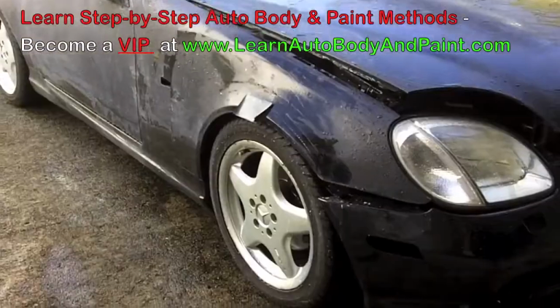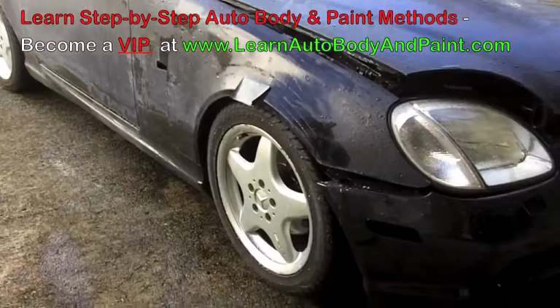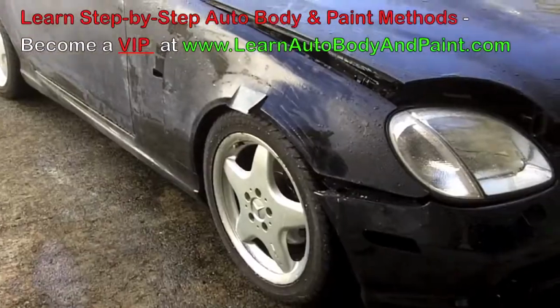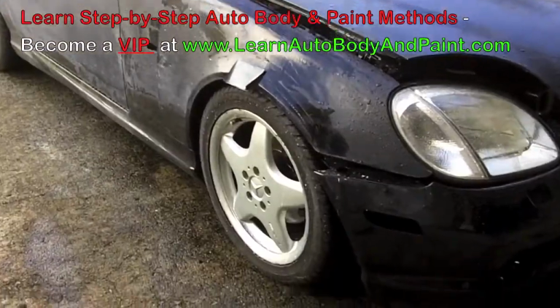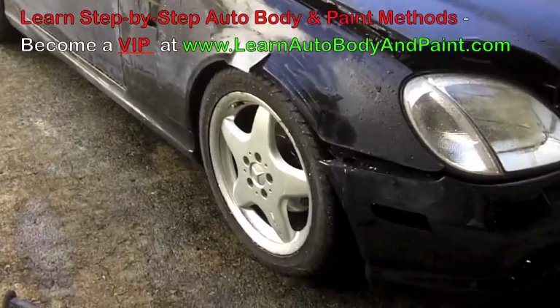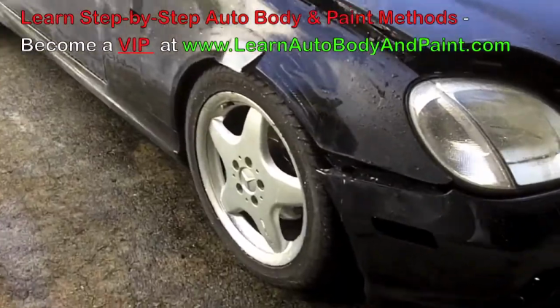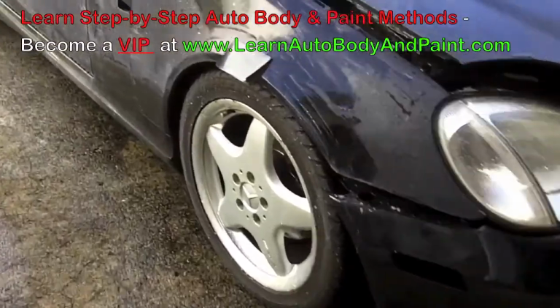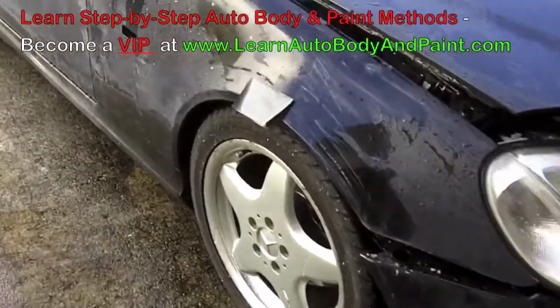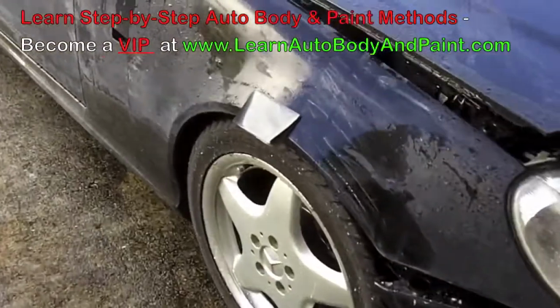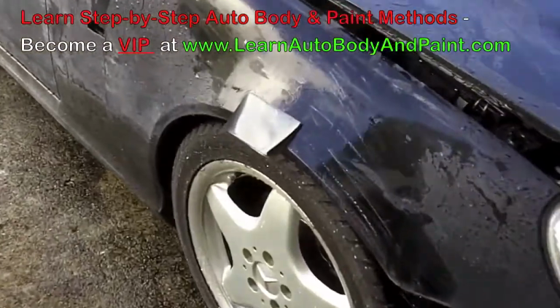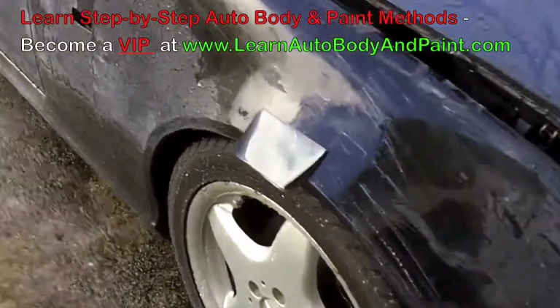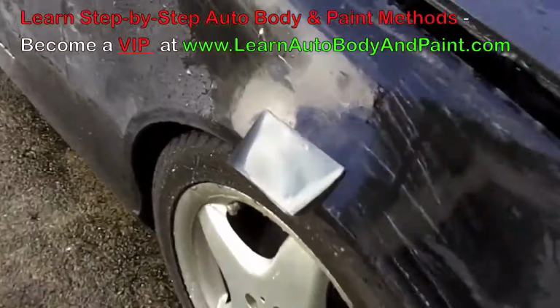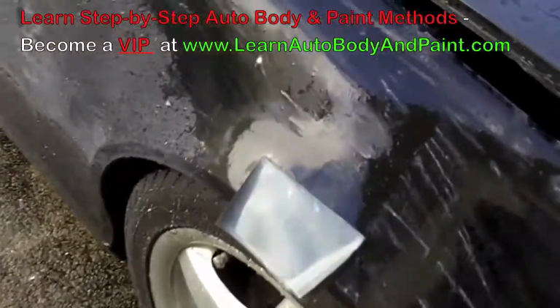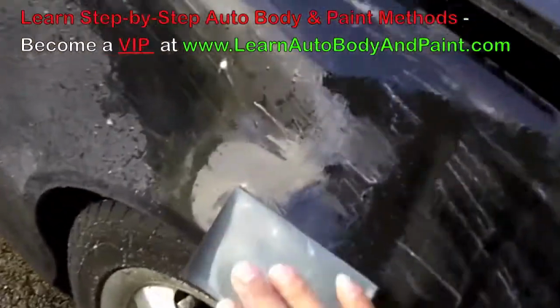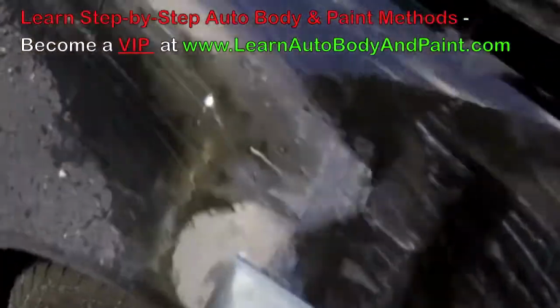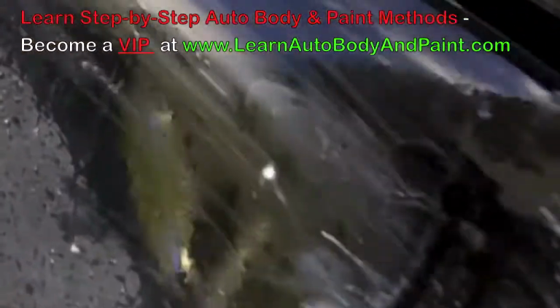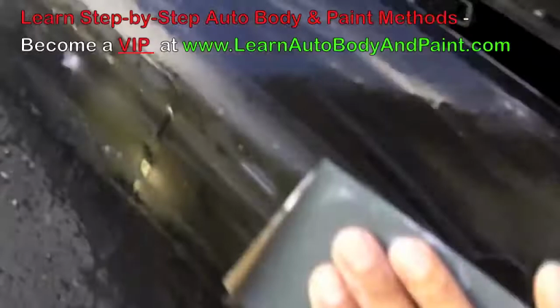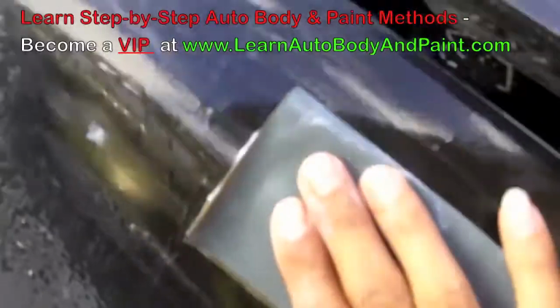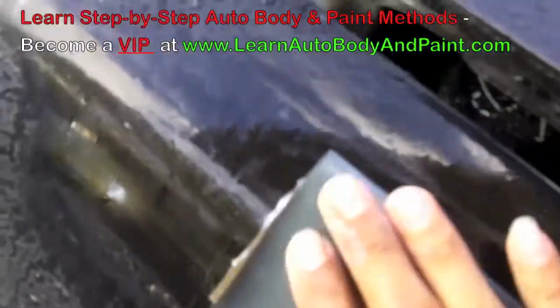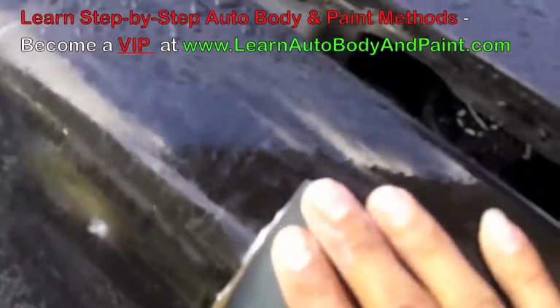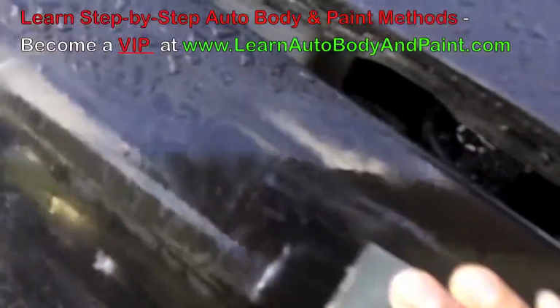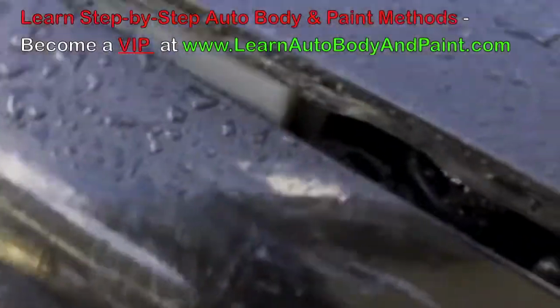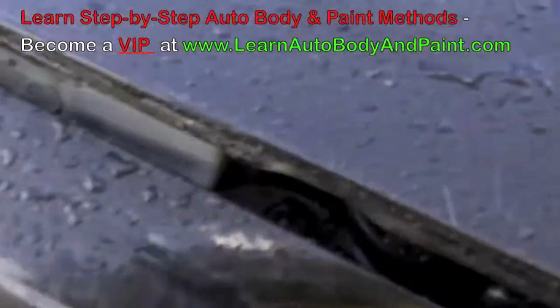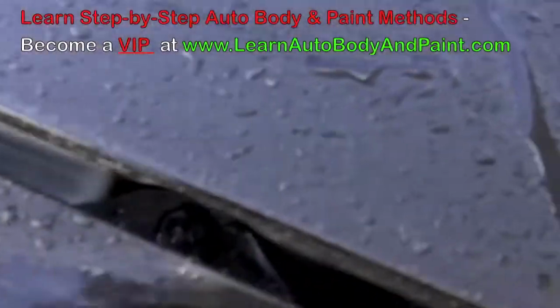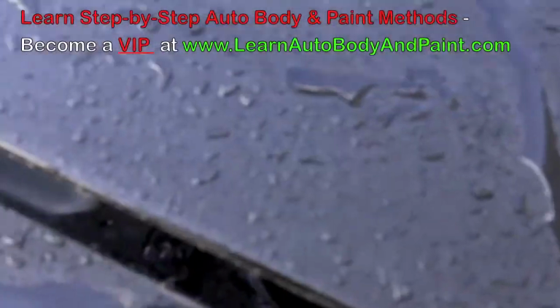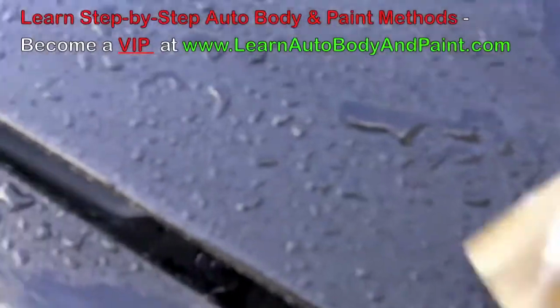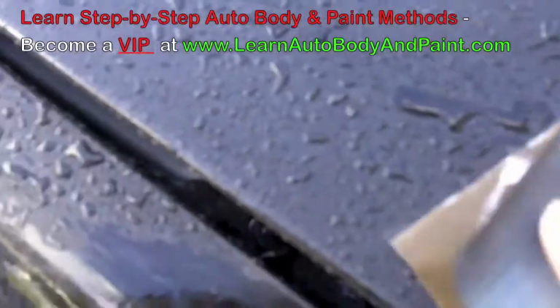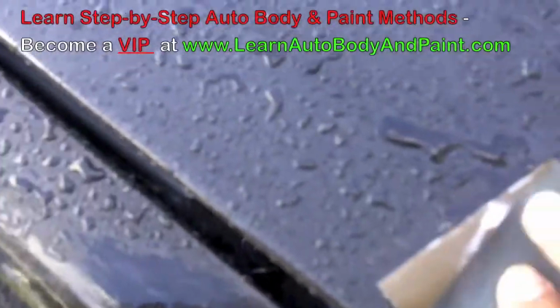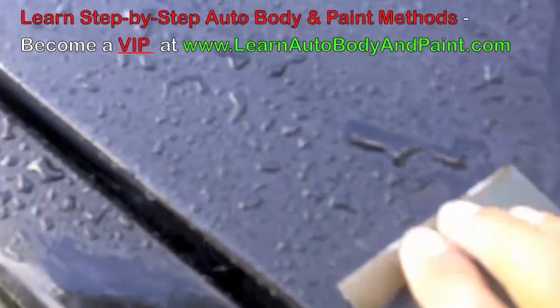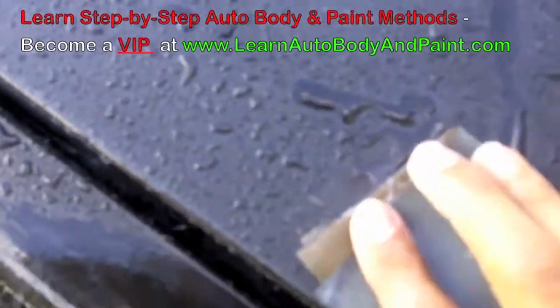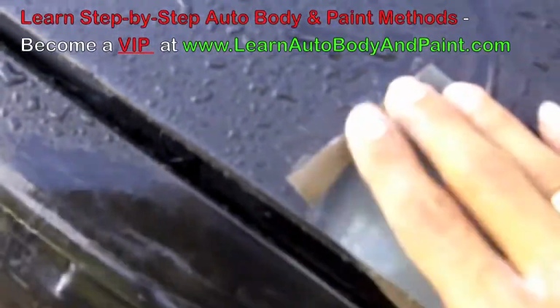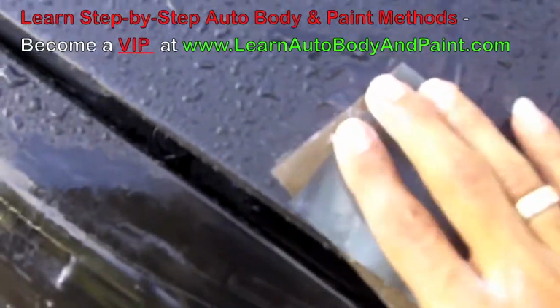And just go over it by hand, as you can see — let's do this area up in here on the hood.